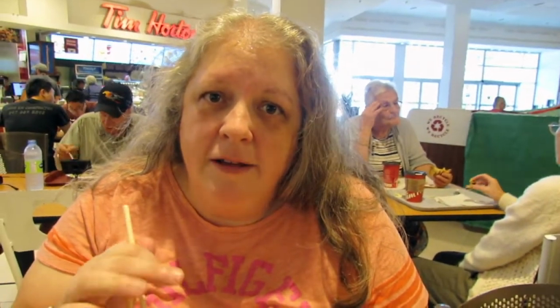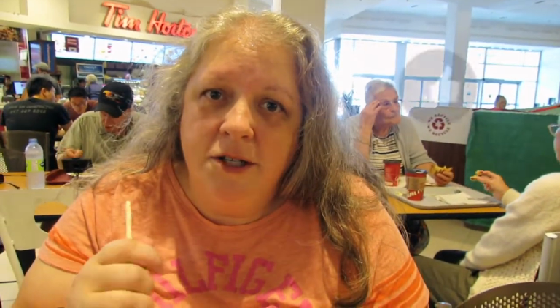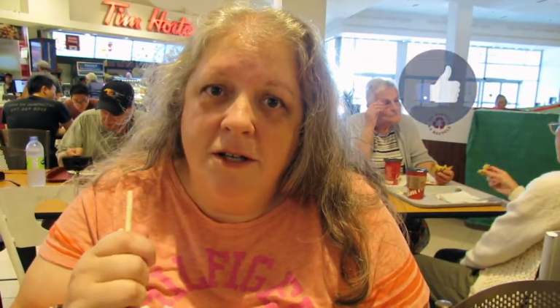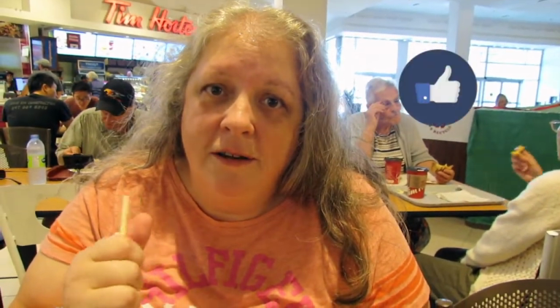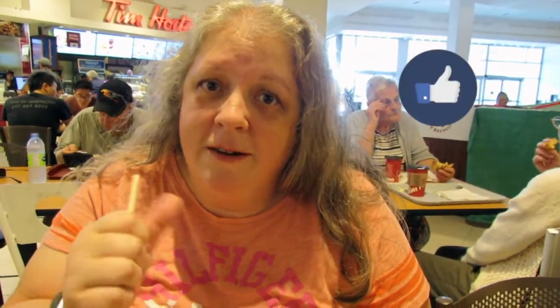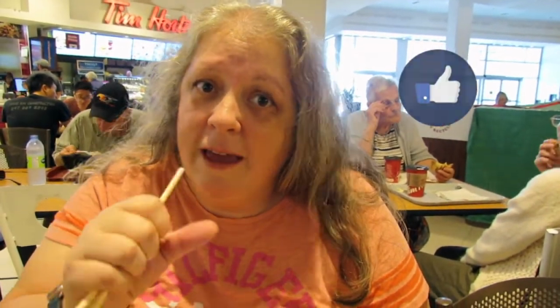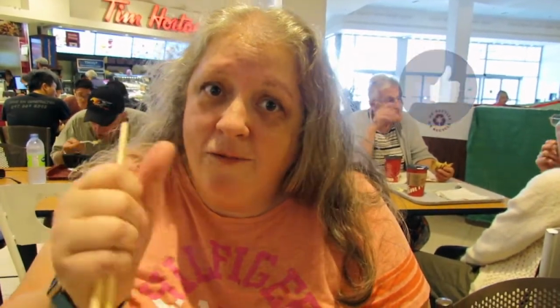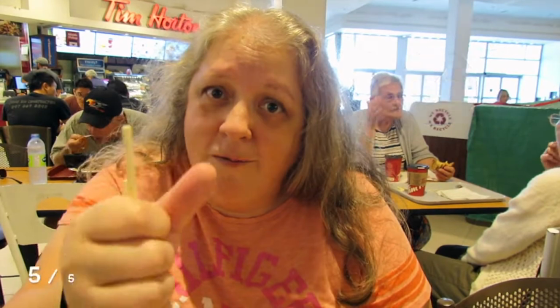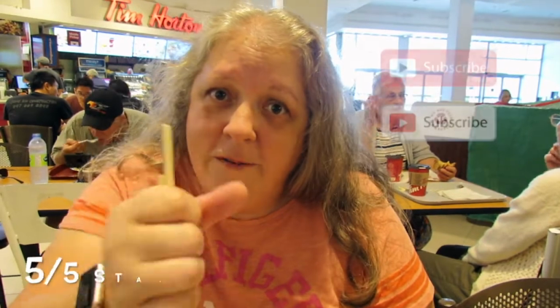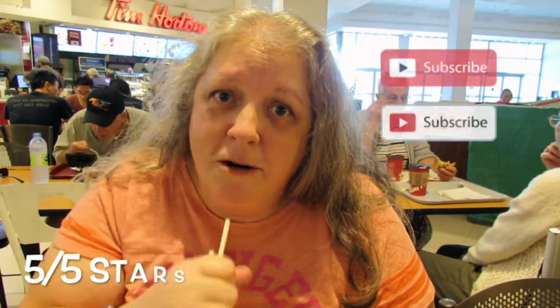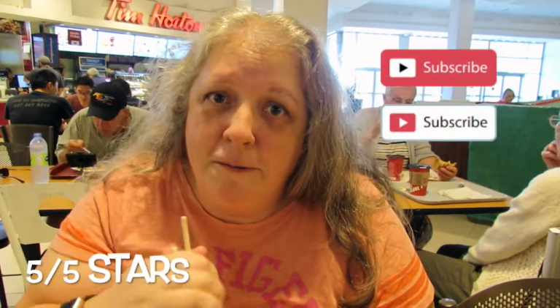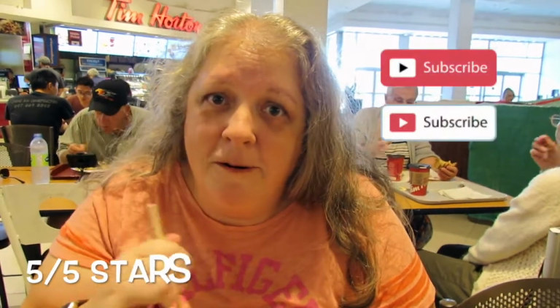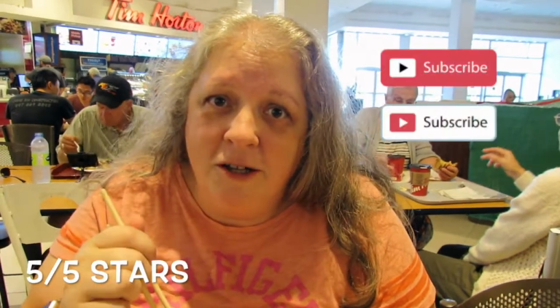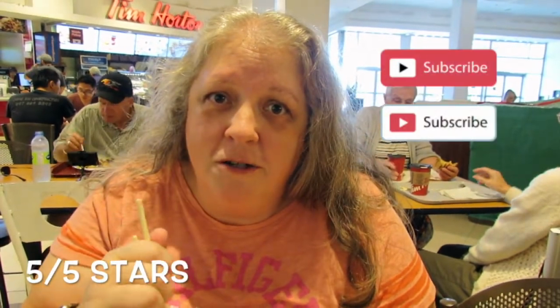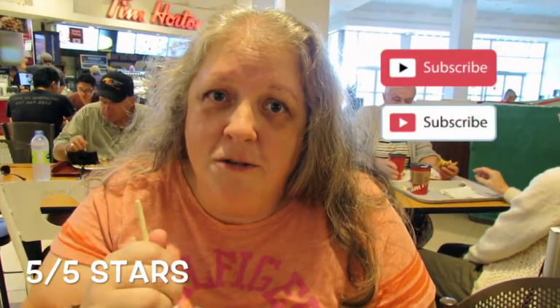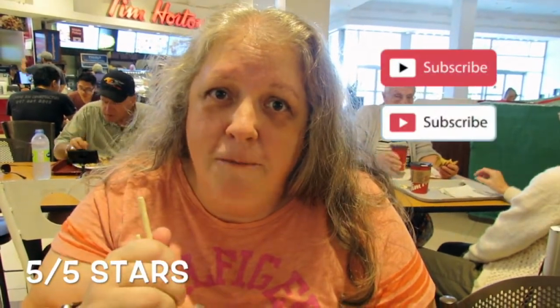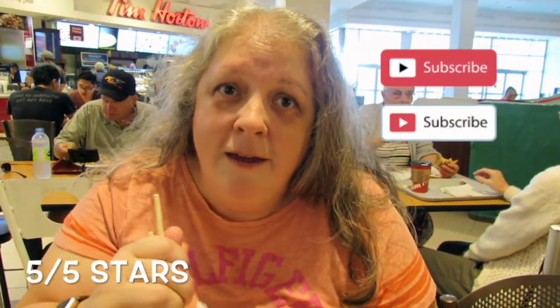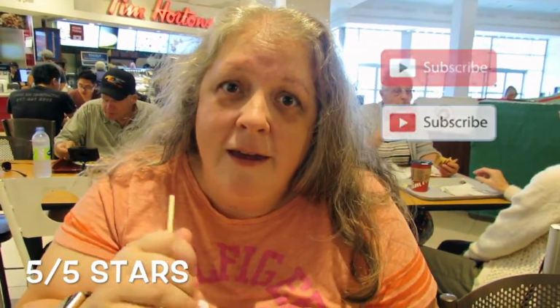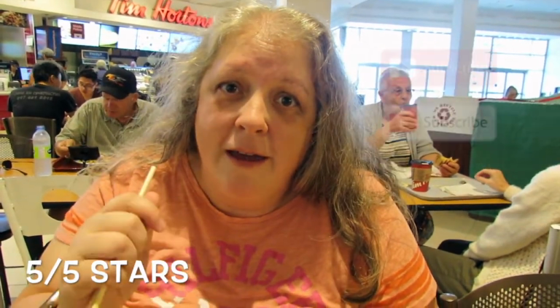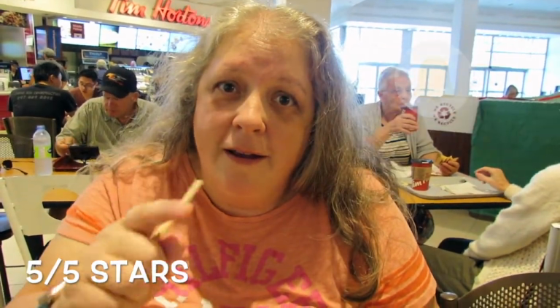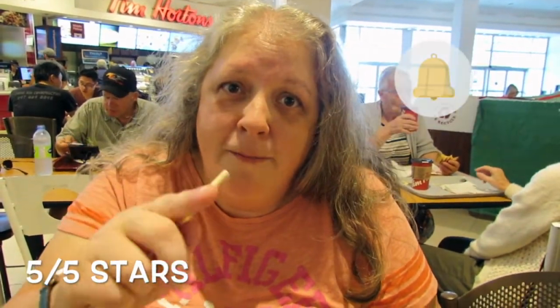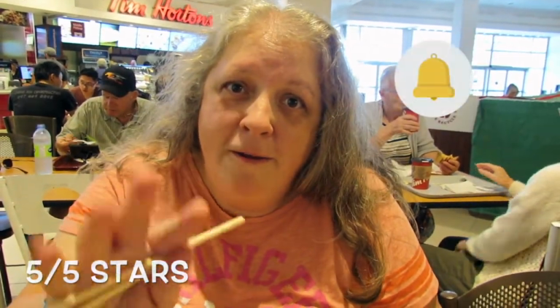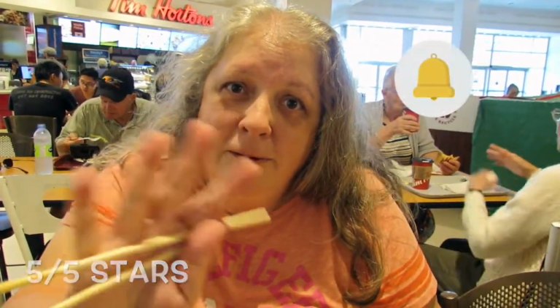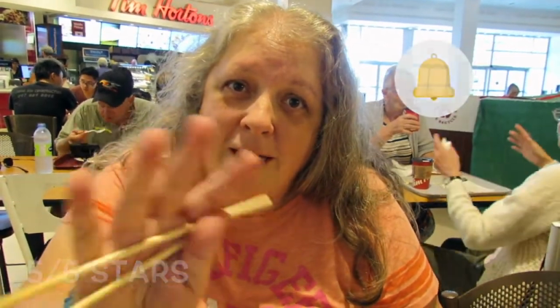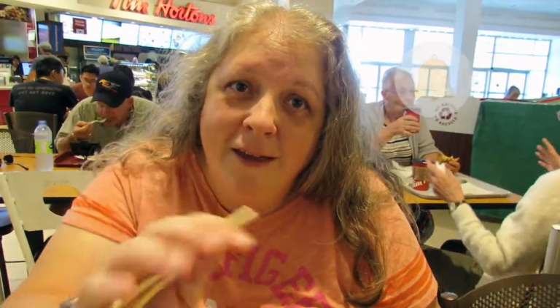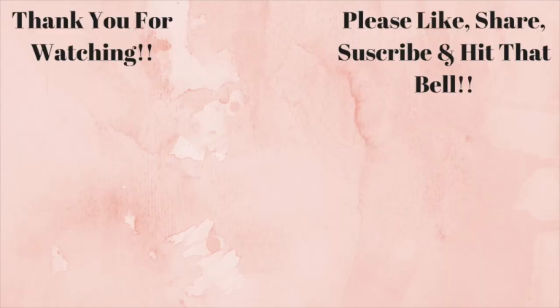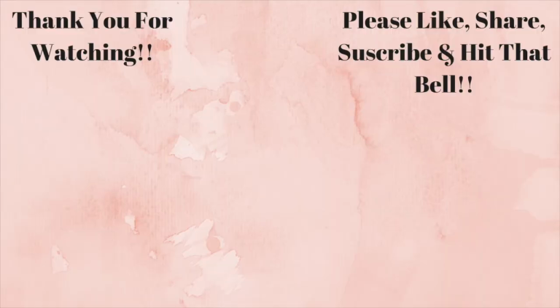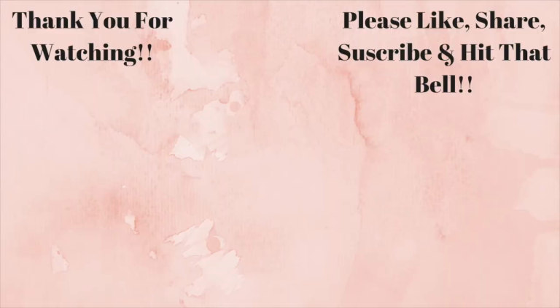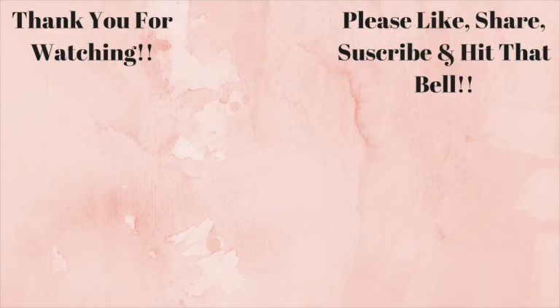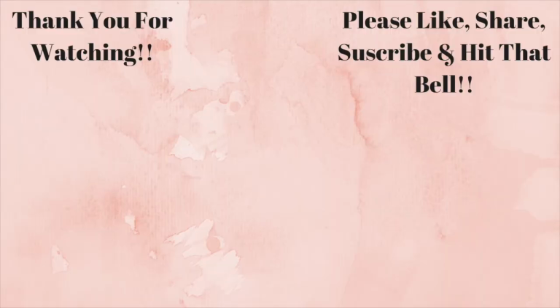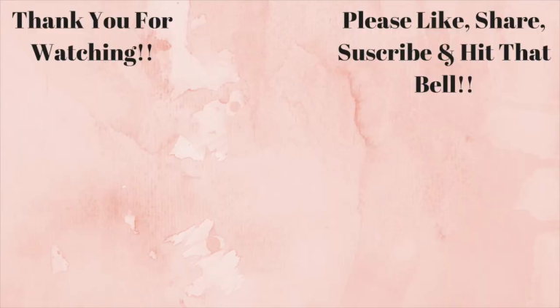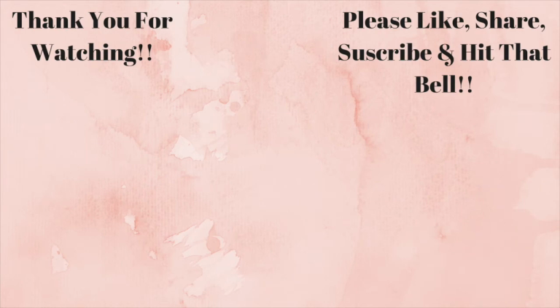And give them a 5 out of 5 service. Like, share, subscribe. And hit that bell. Bye! Bye bye!